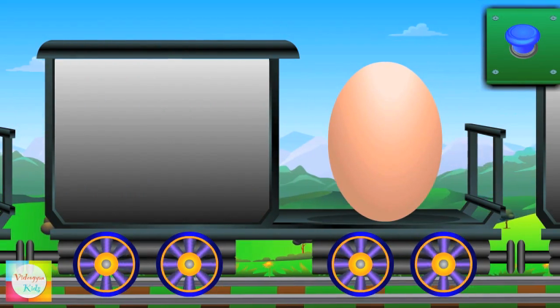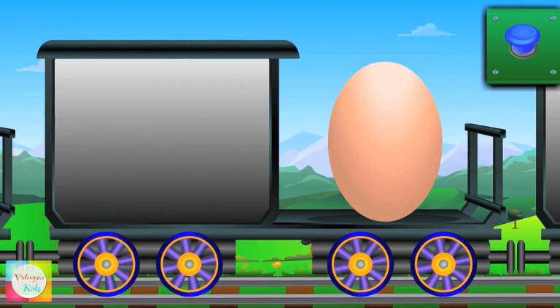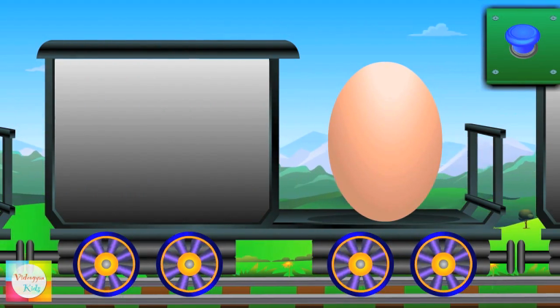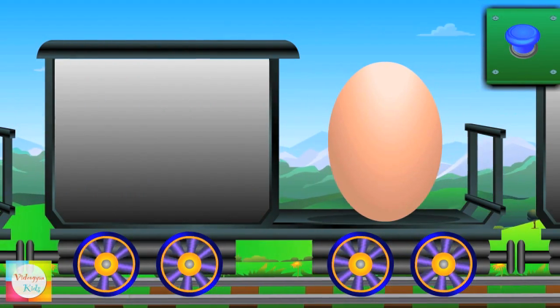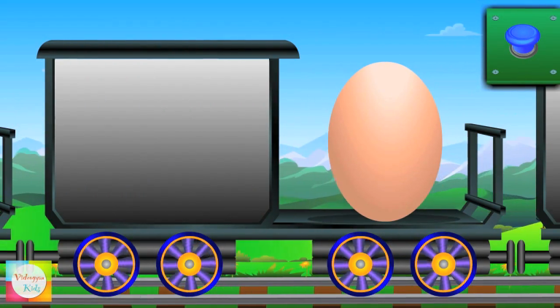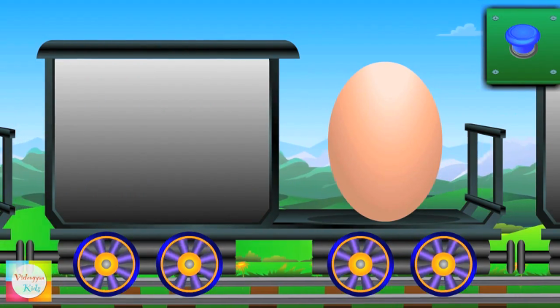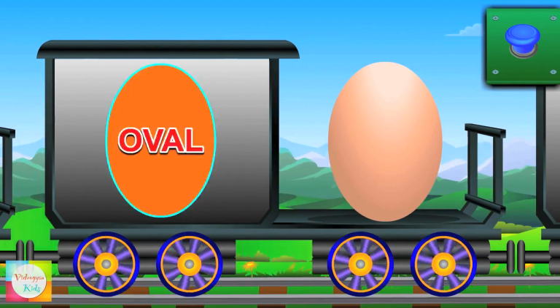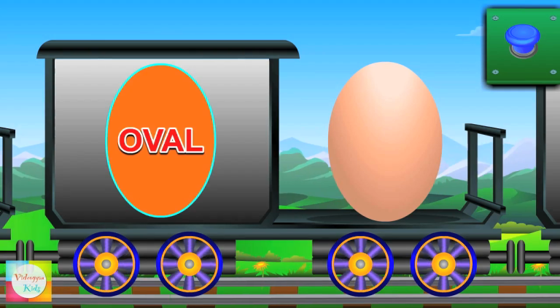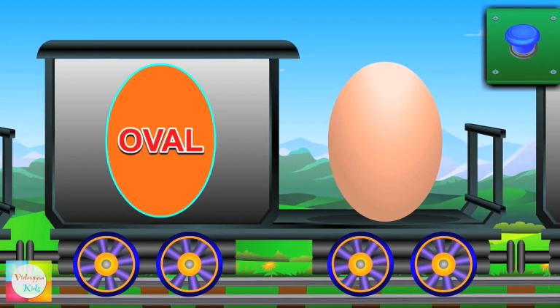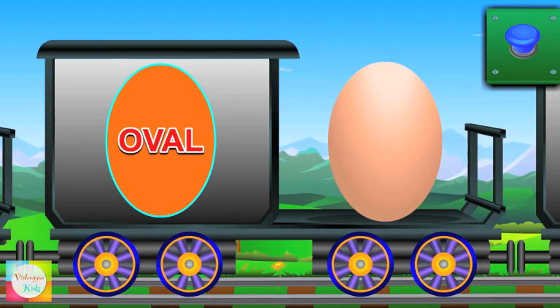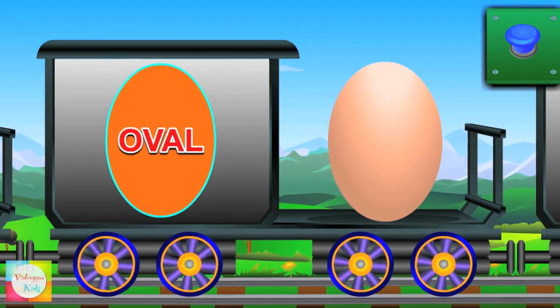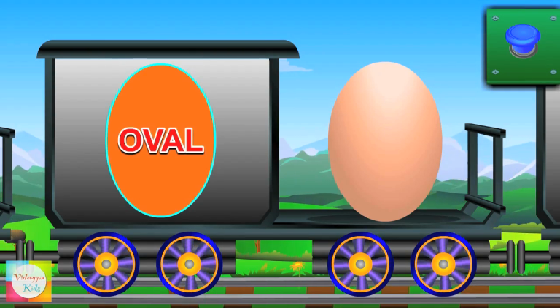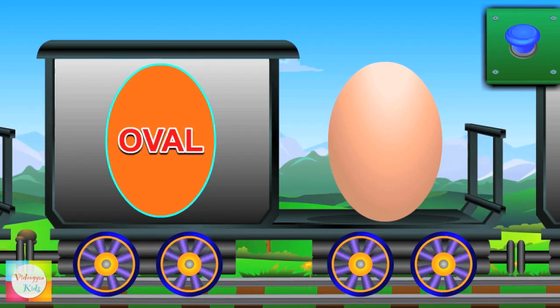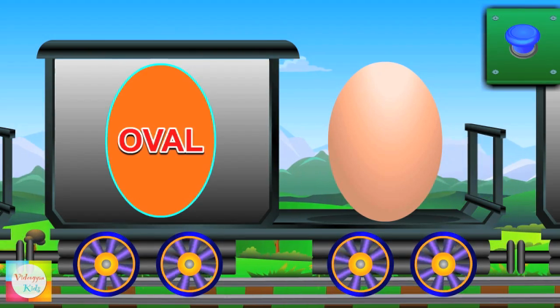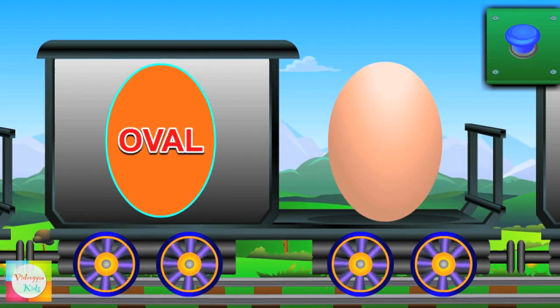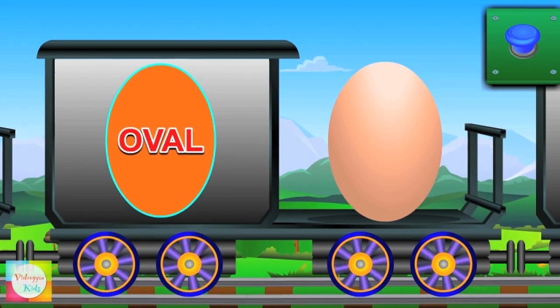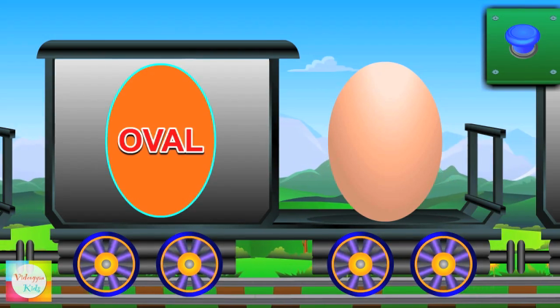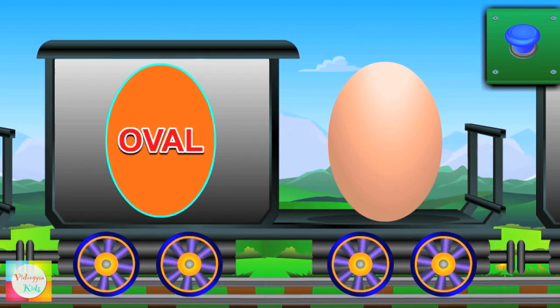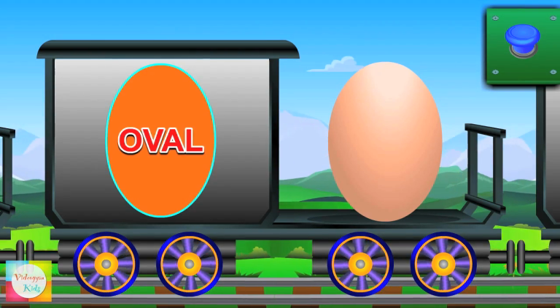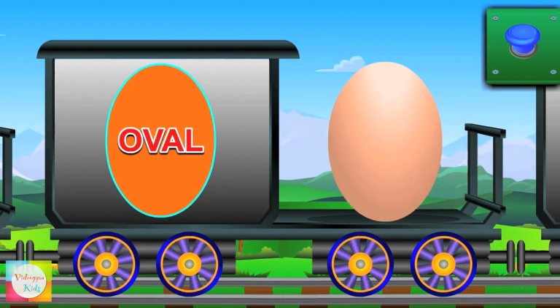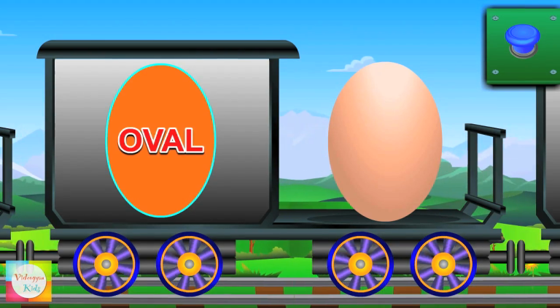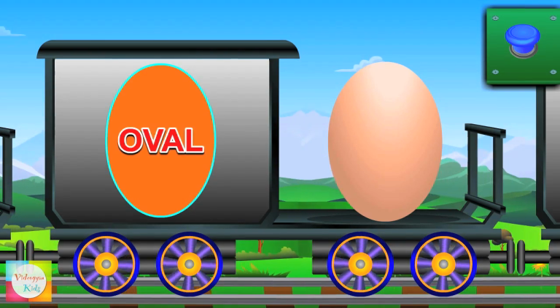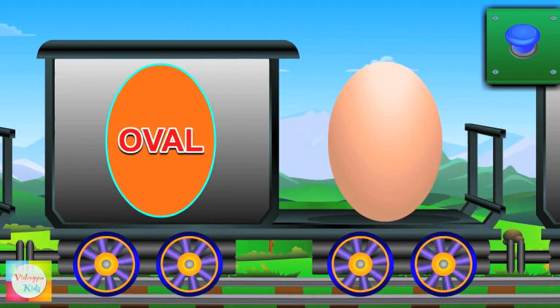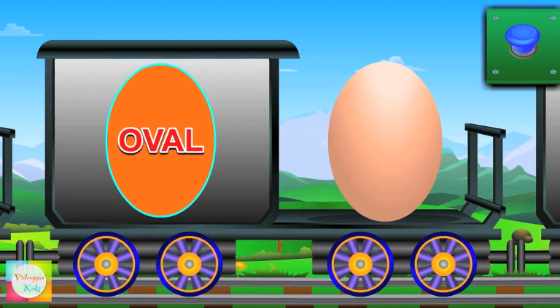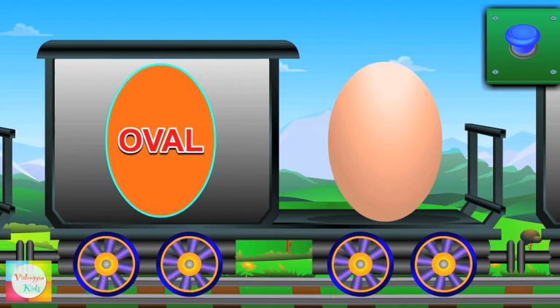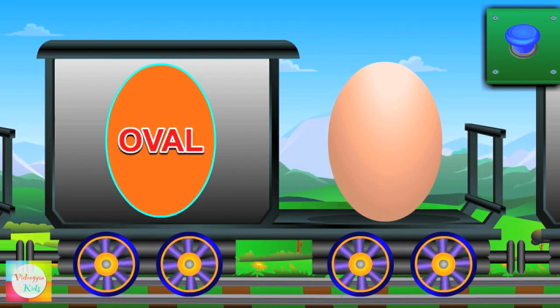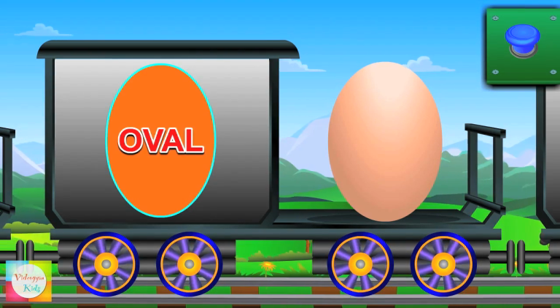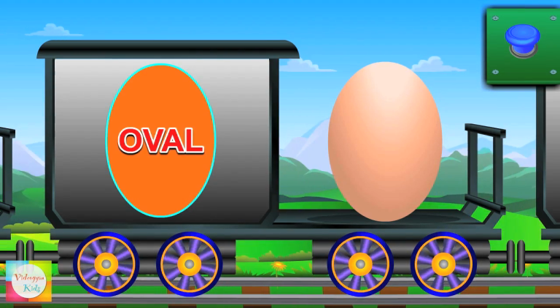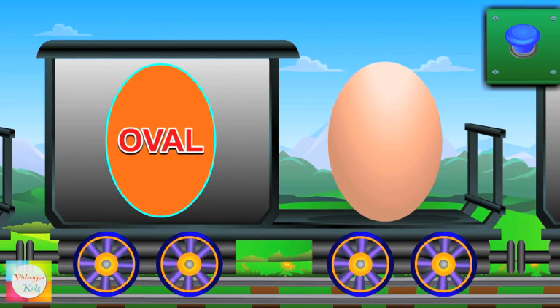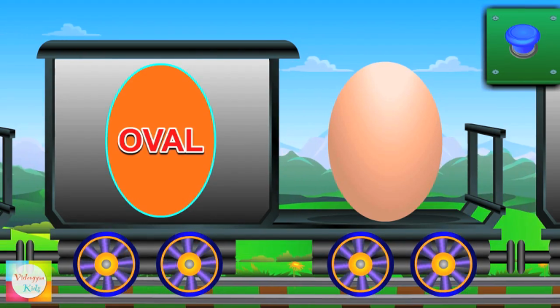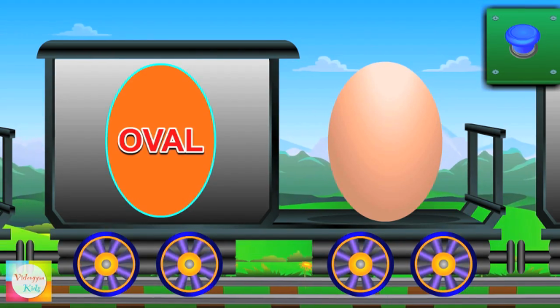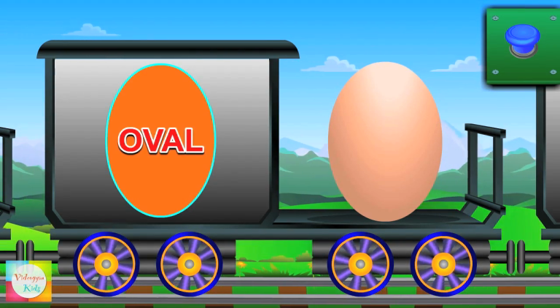Now it's turn of an oval — it has a slightly stretched outline. Egg is oval in shape.